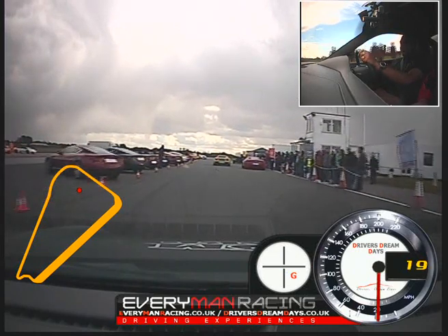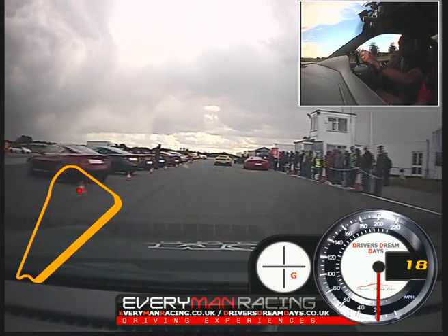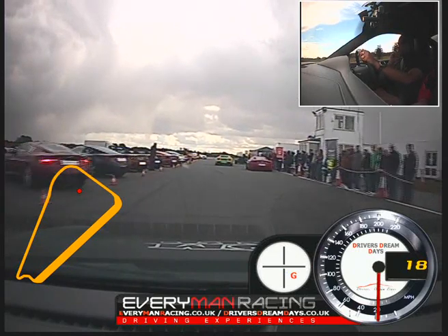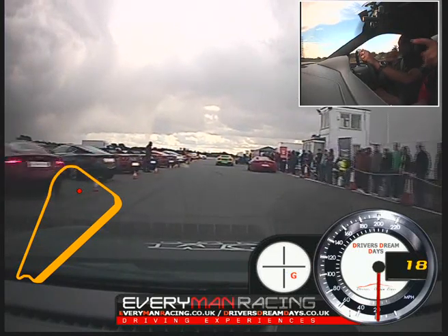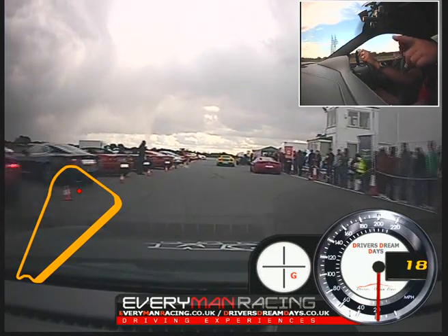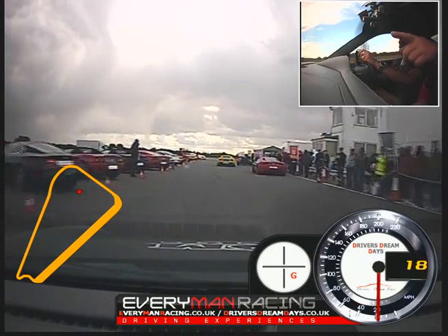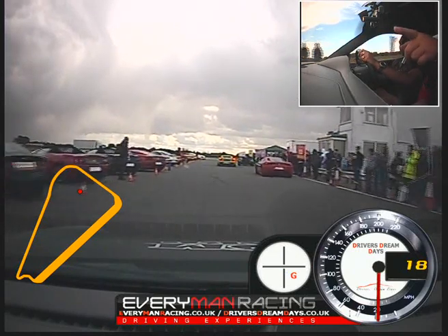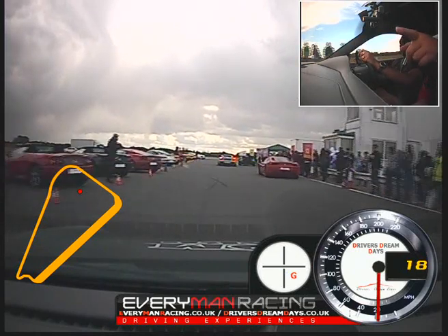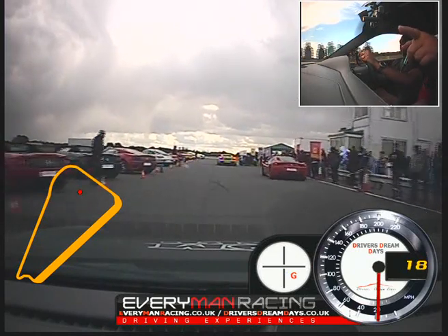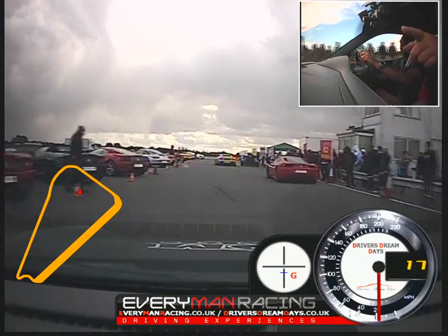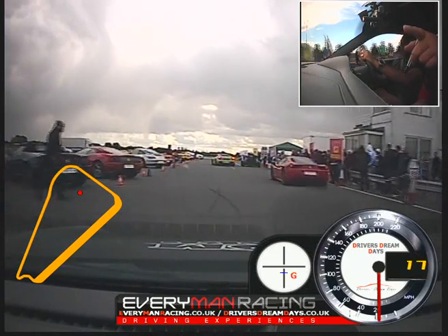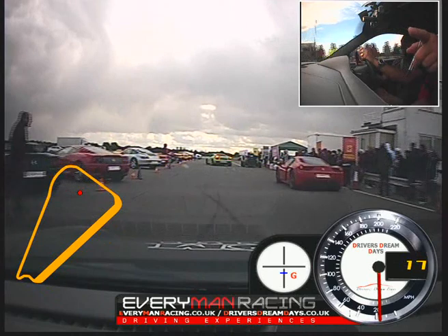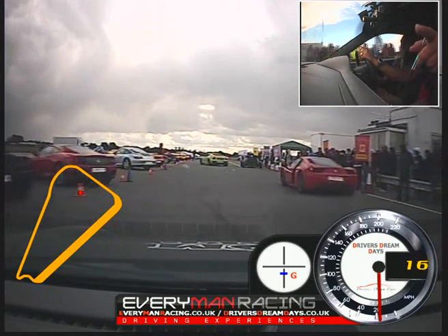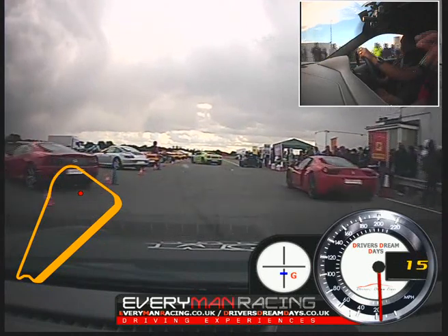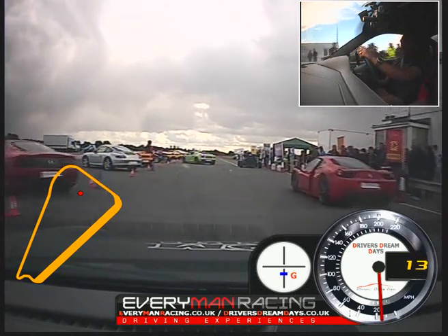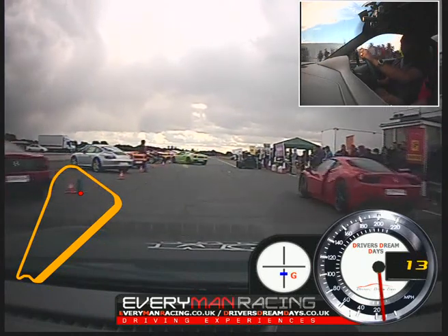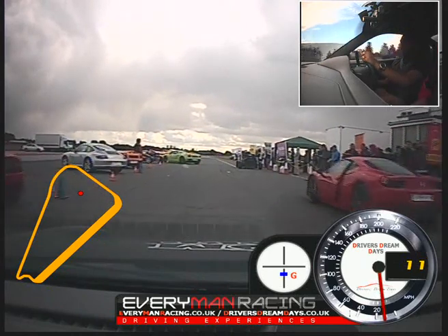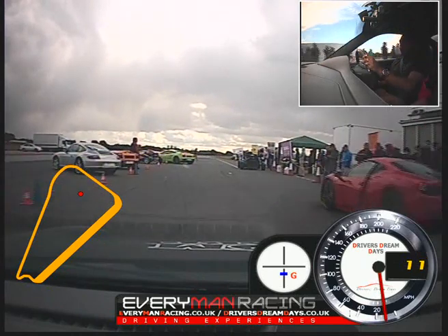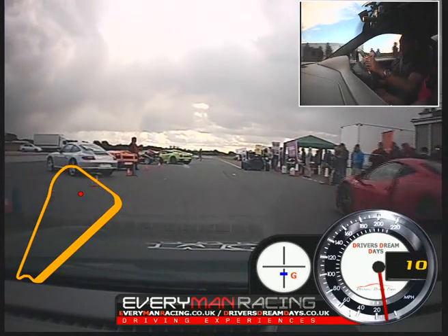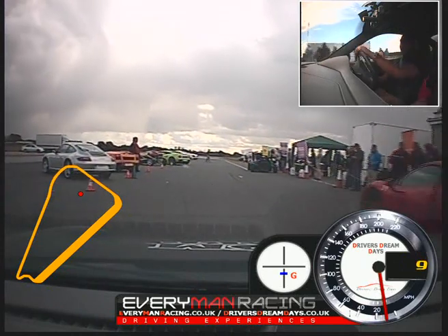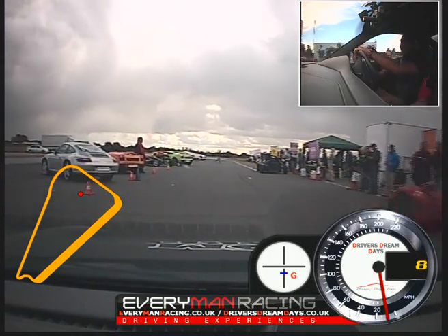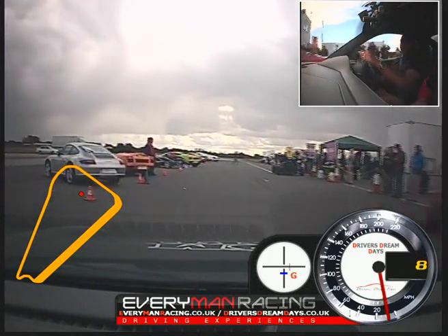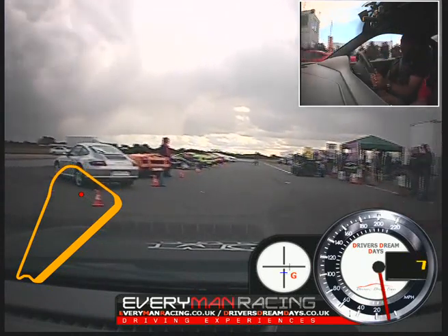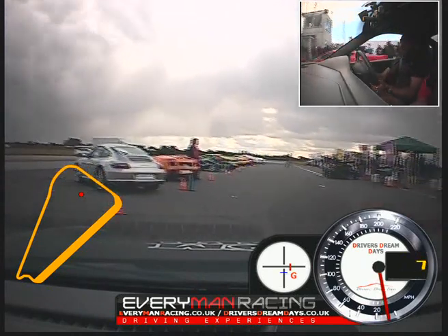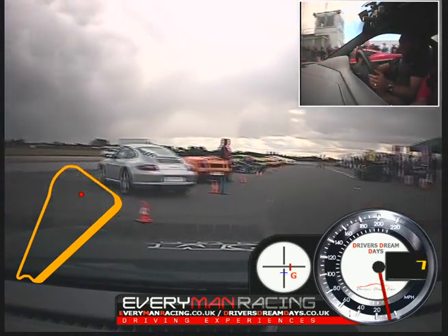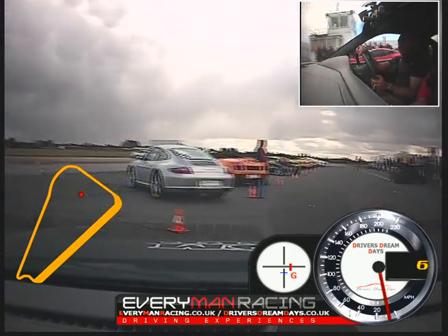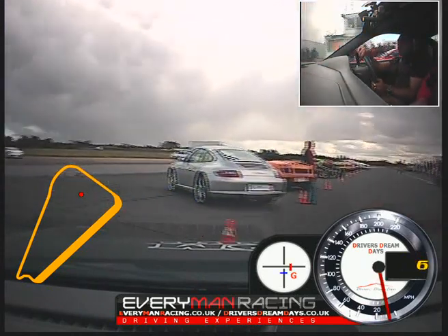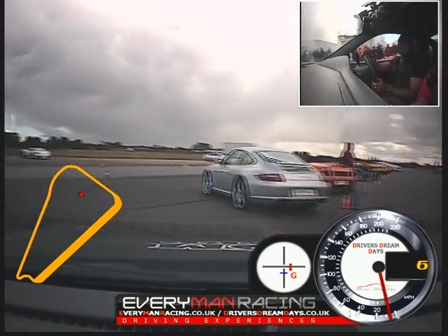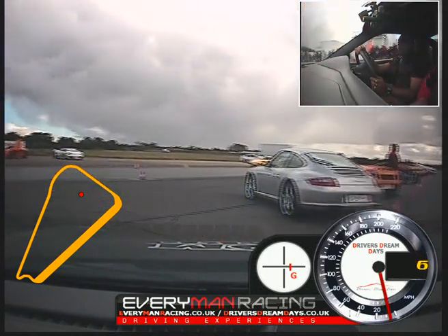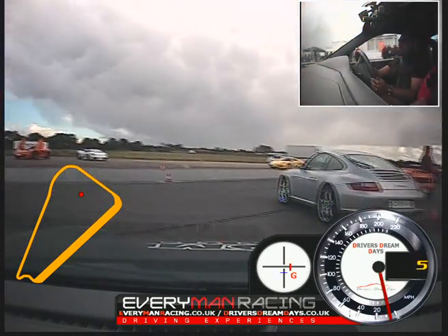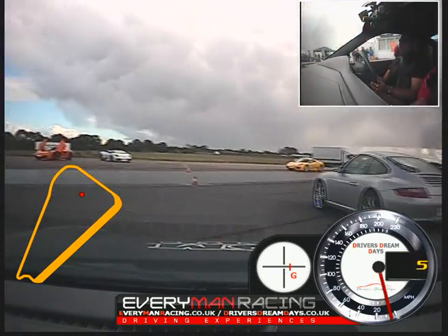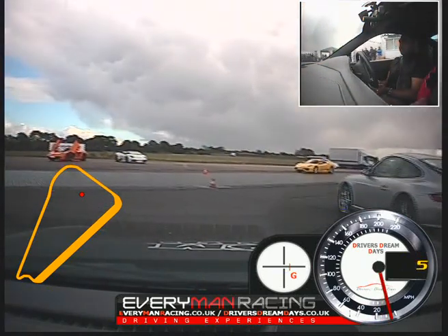On the brakes, and we're parking just here. Sit and stop there.